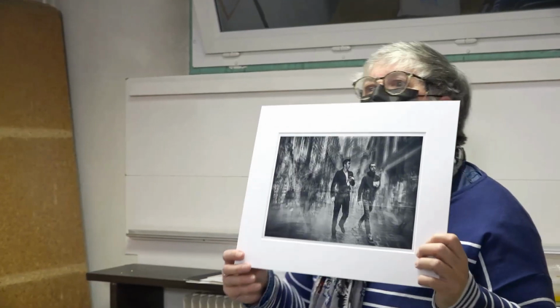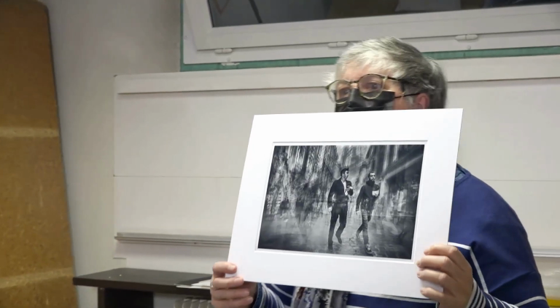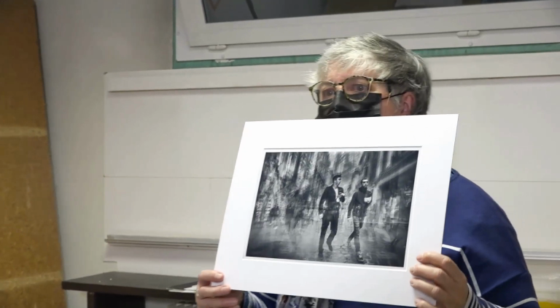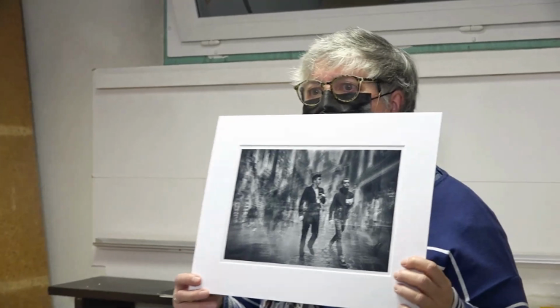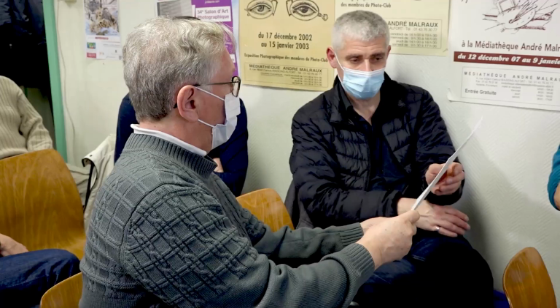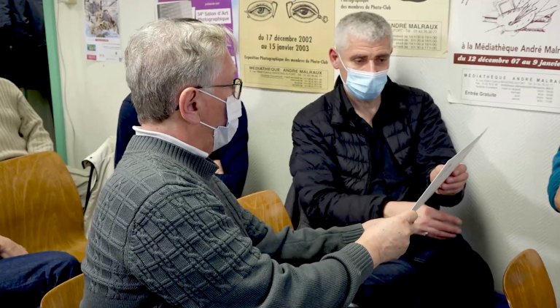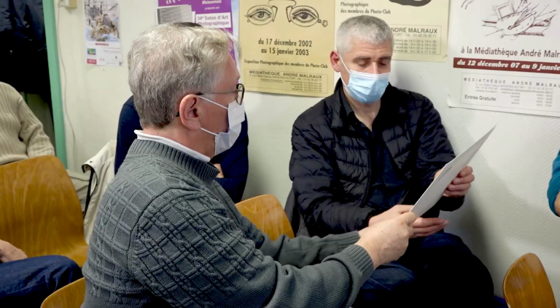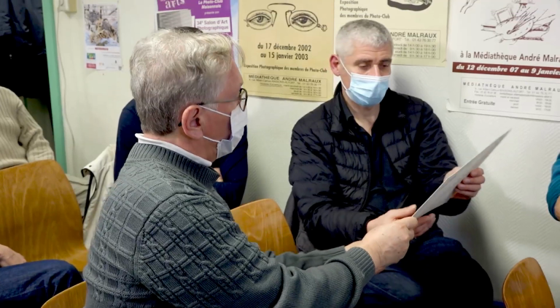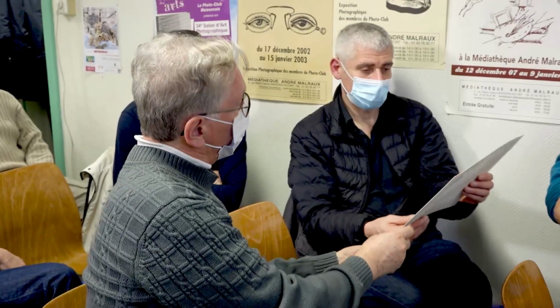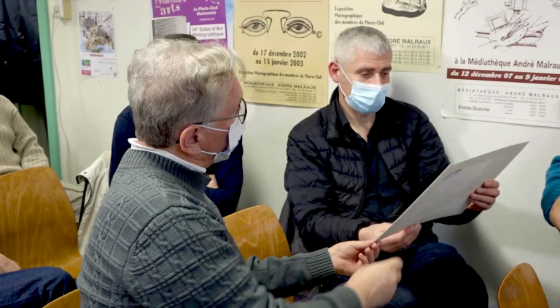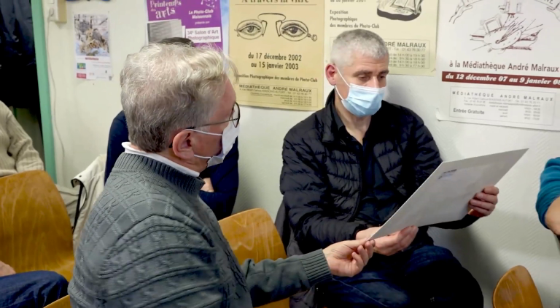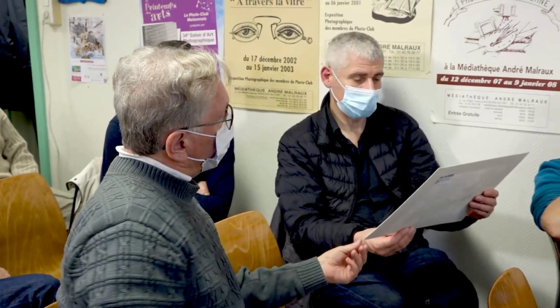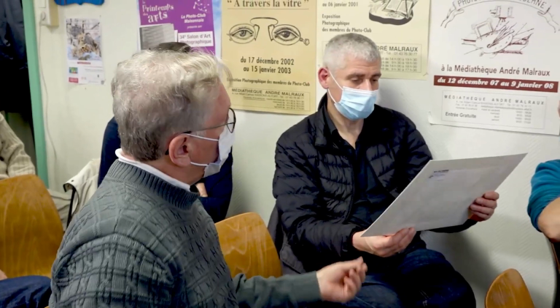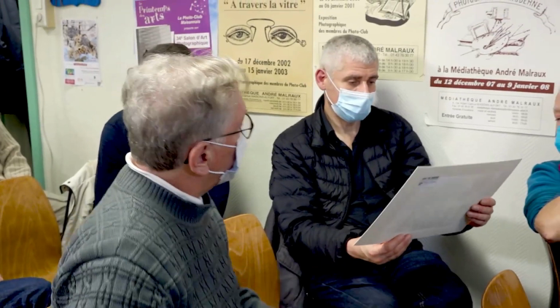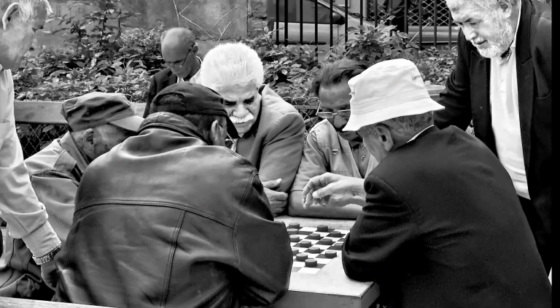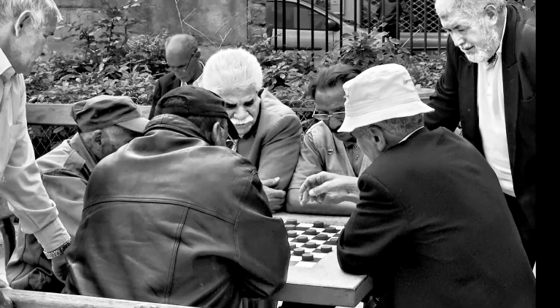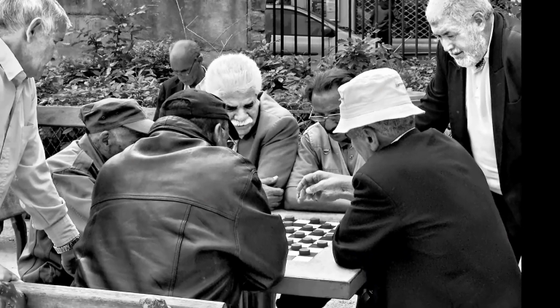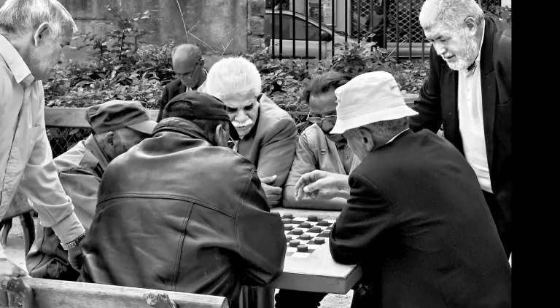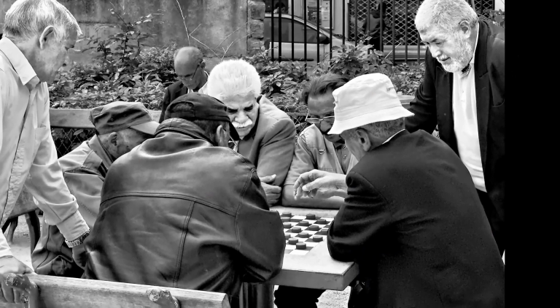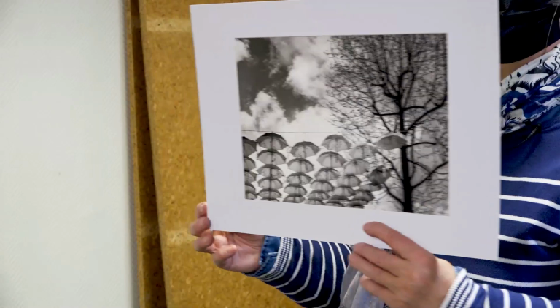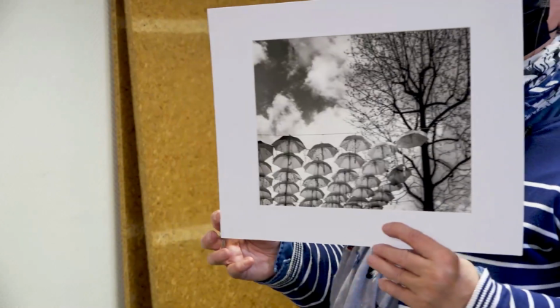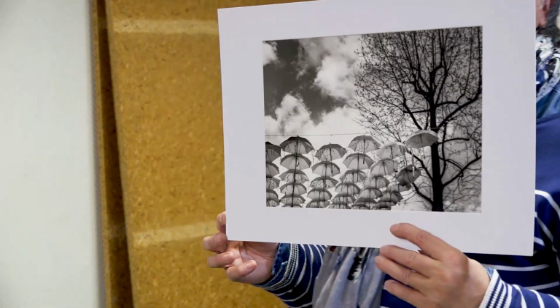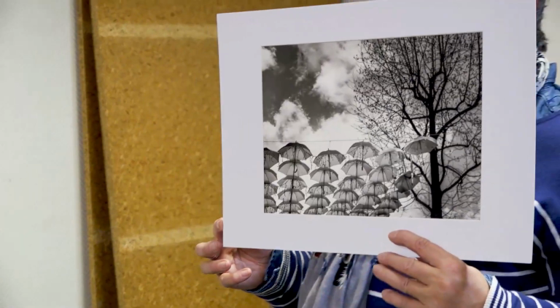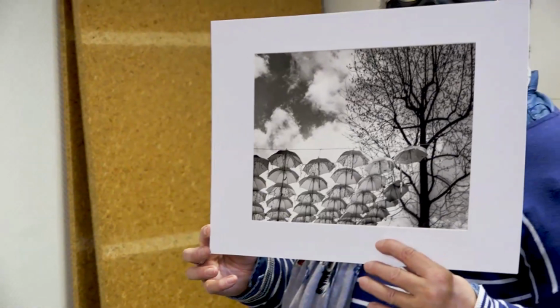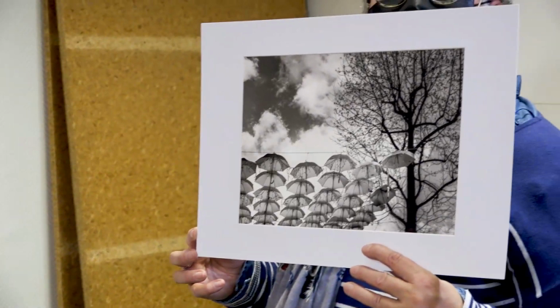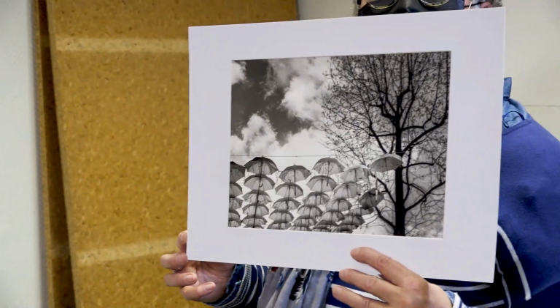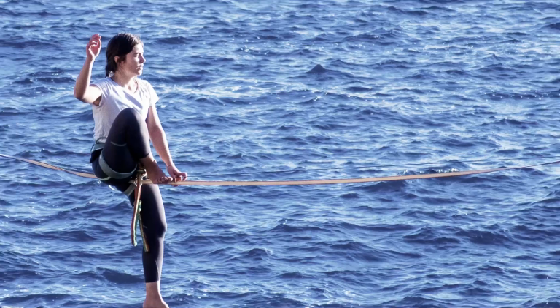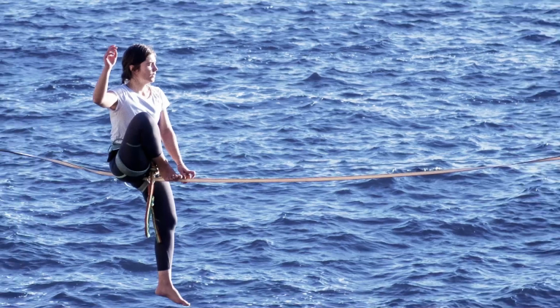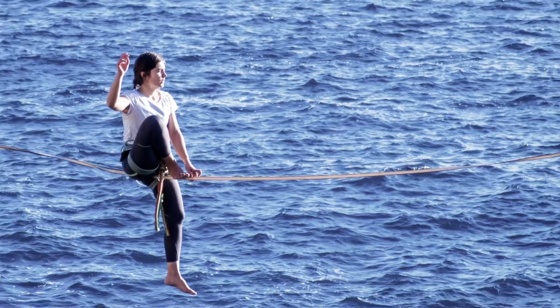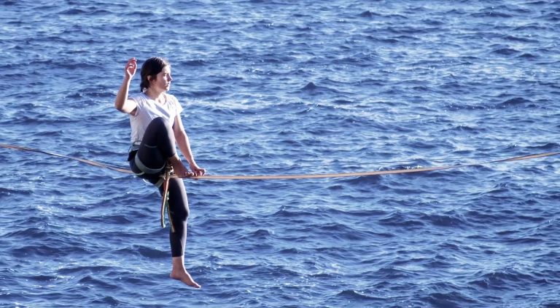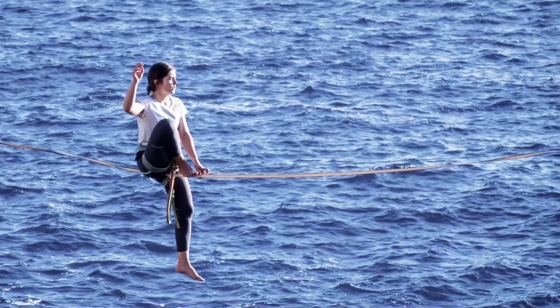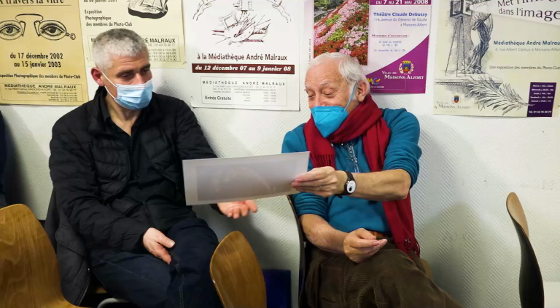Le principe d'une séance photo, c'est des échanges sur les photos que chacun présente.